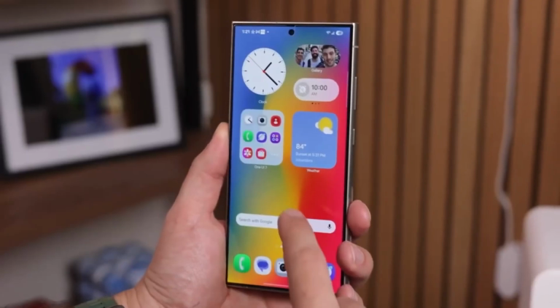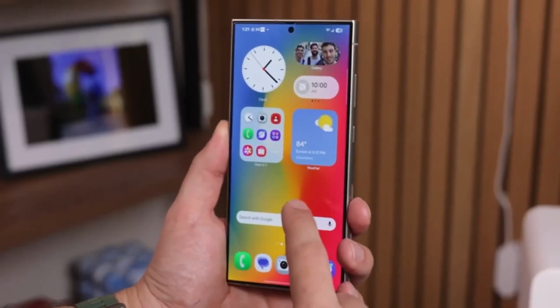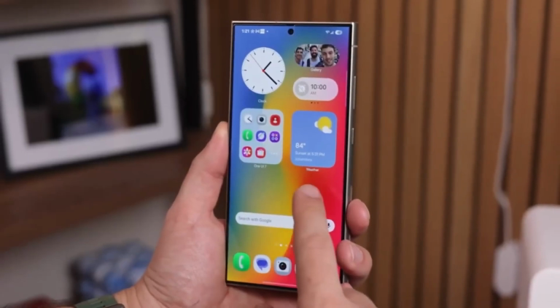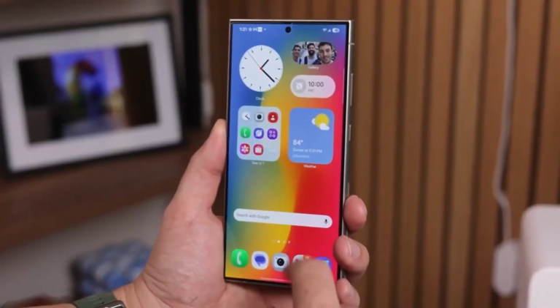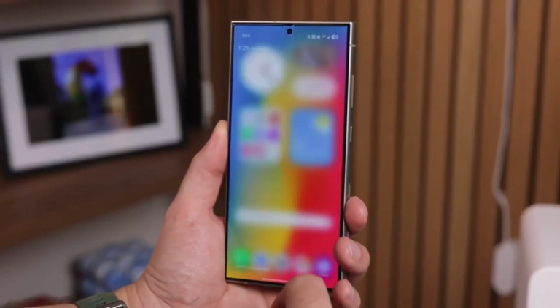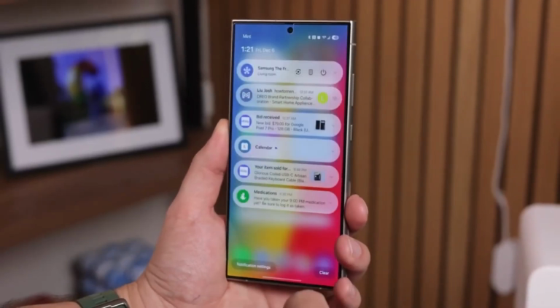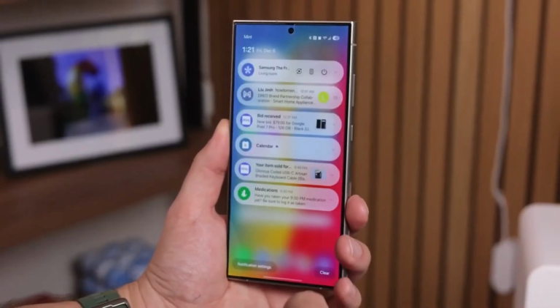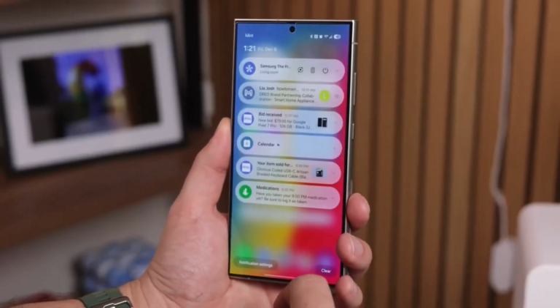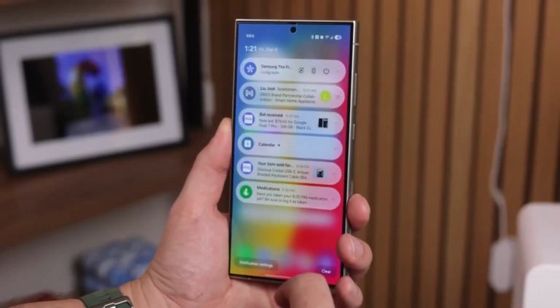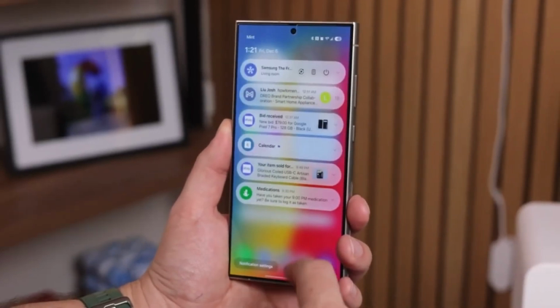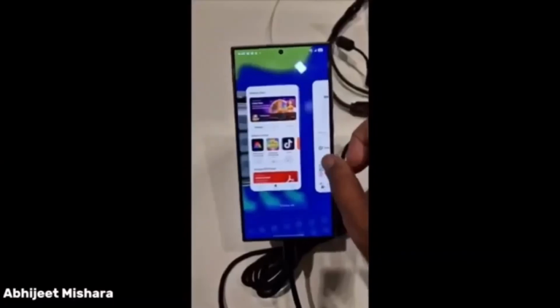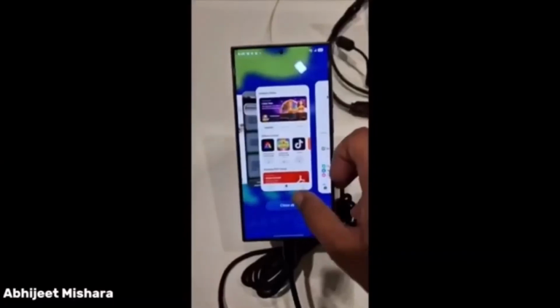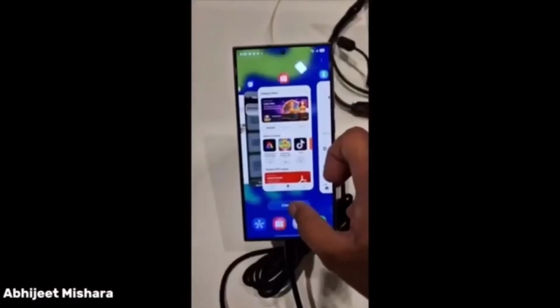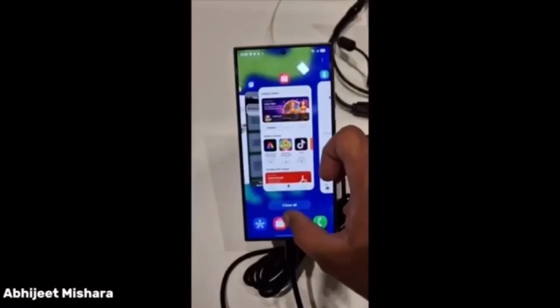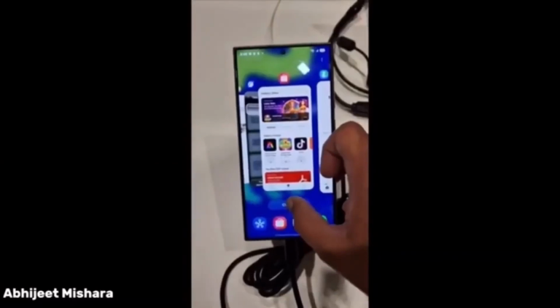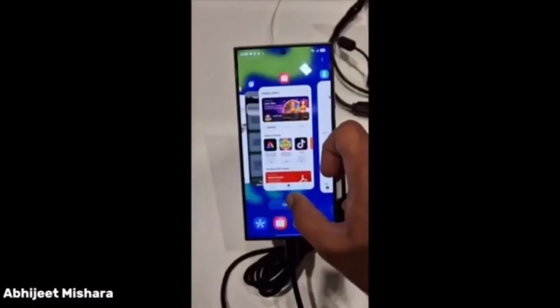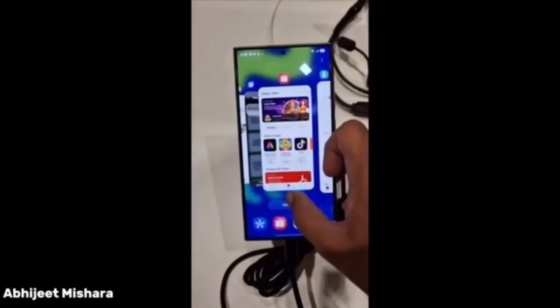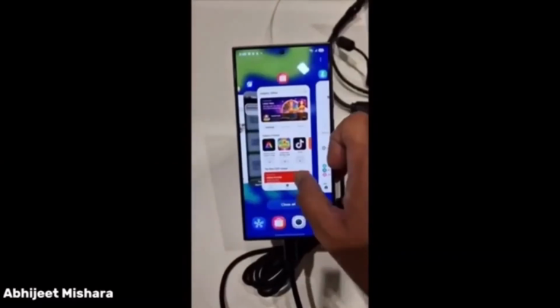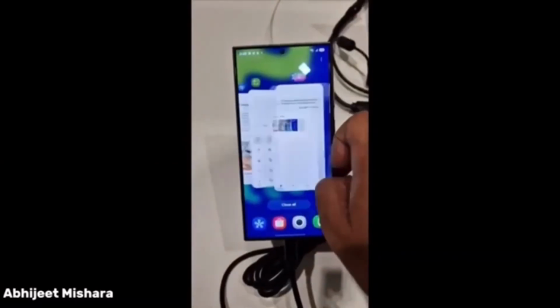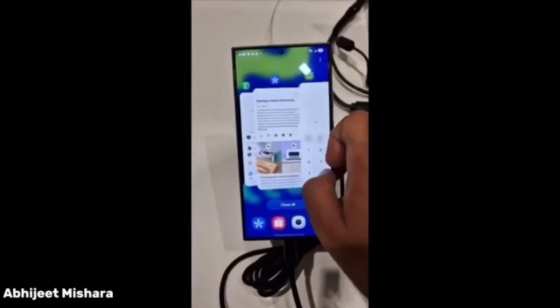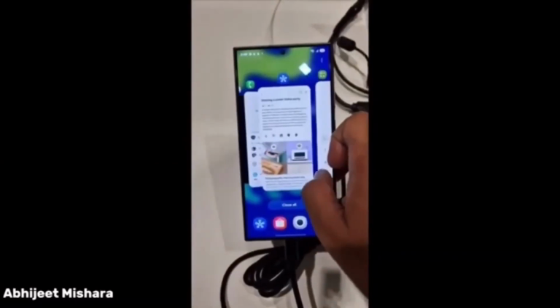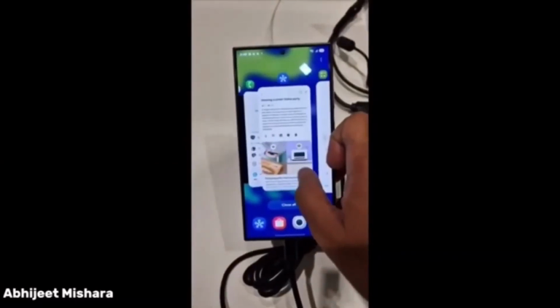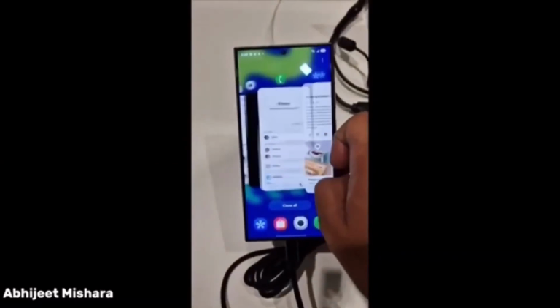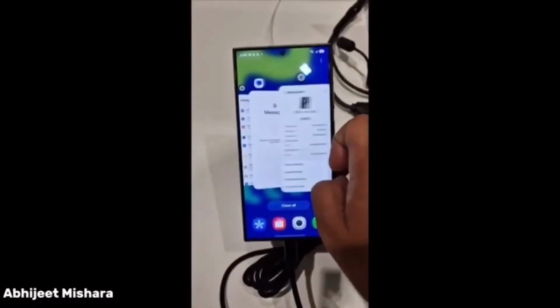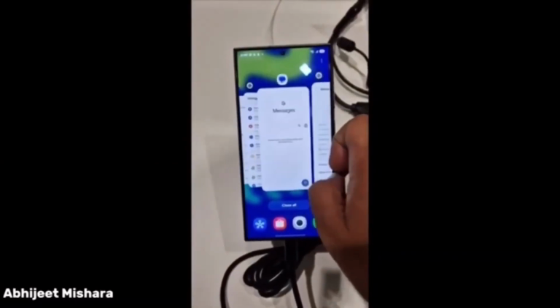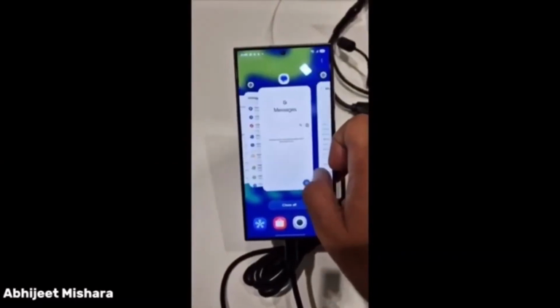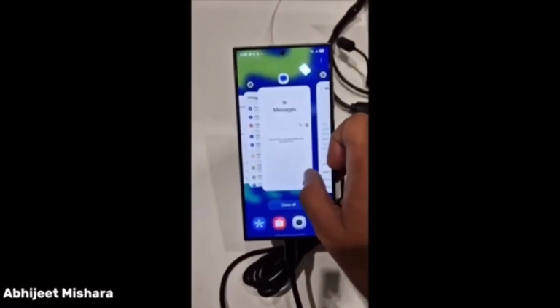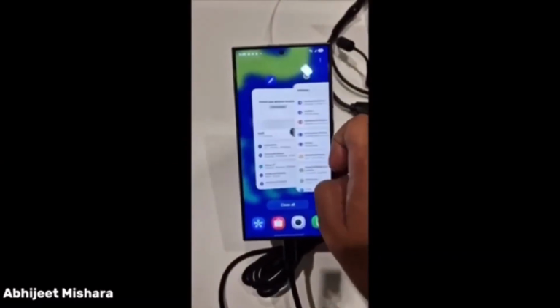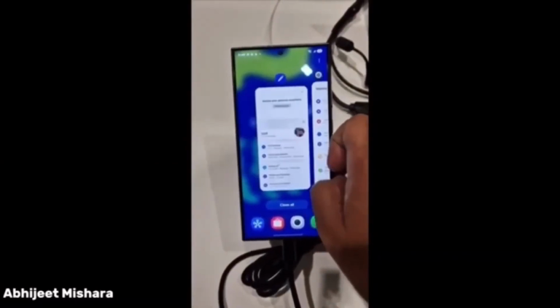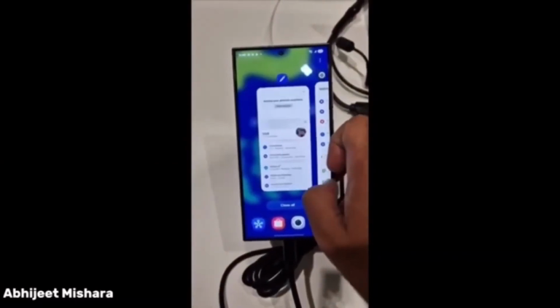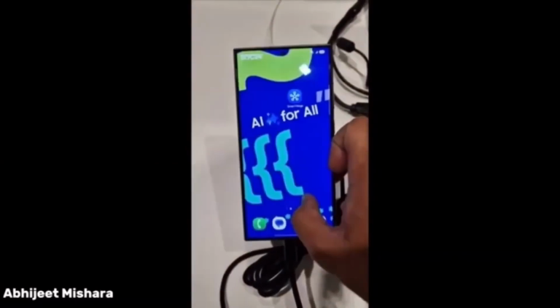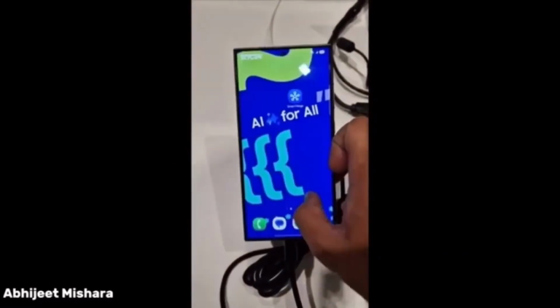Priority Notifications stay at the top of your notification panel. Less Critical Notifications are tucked away for you to check later.